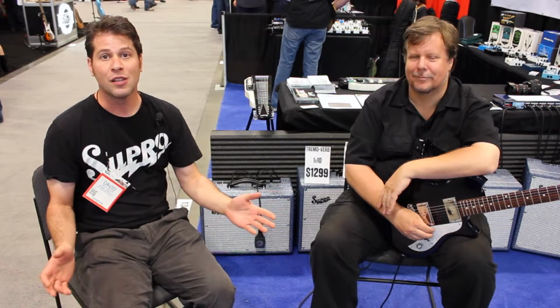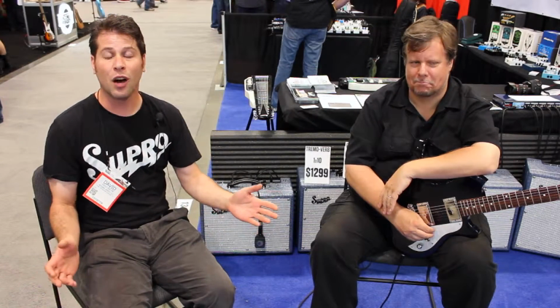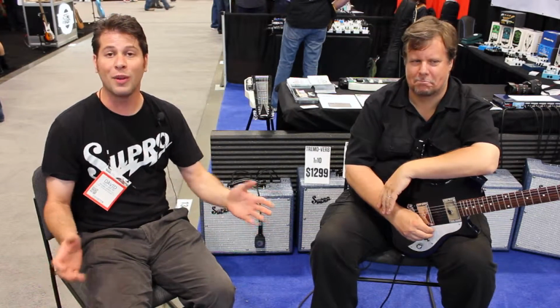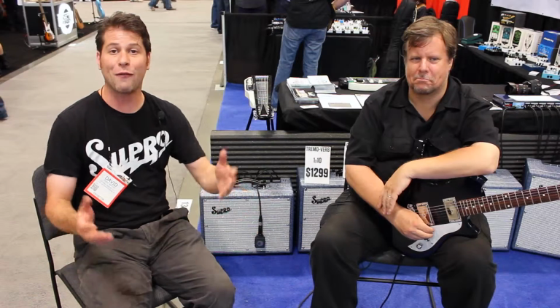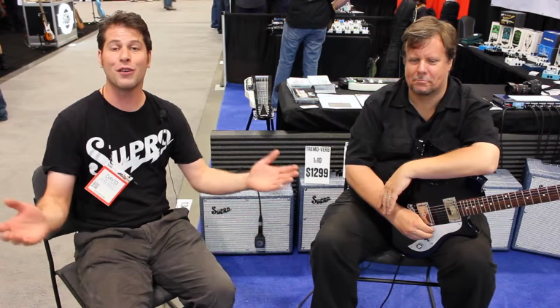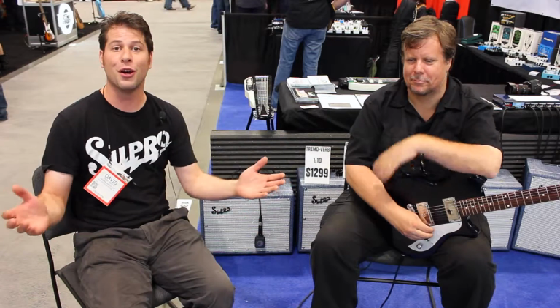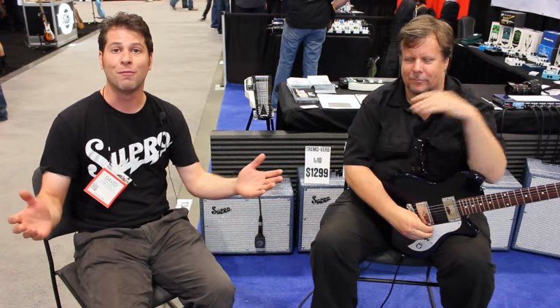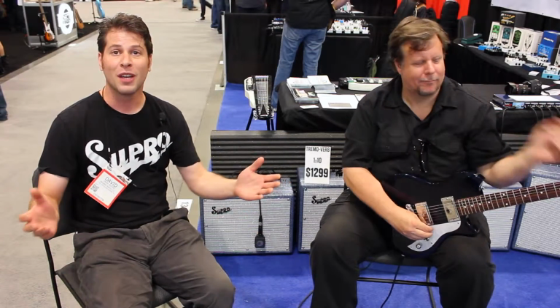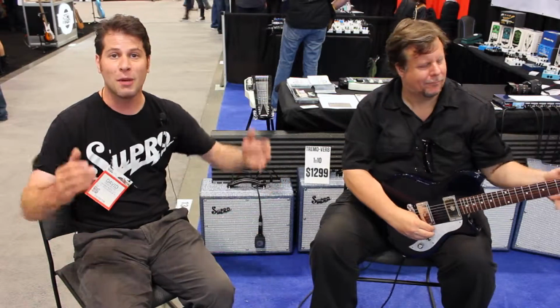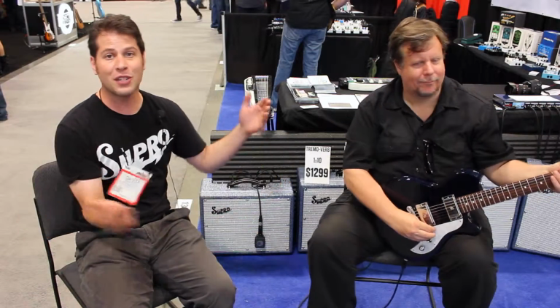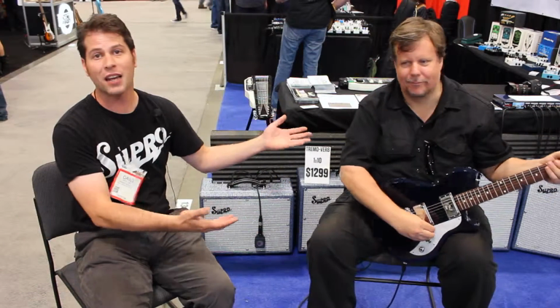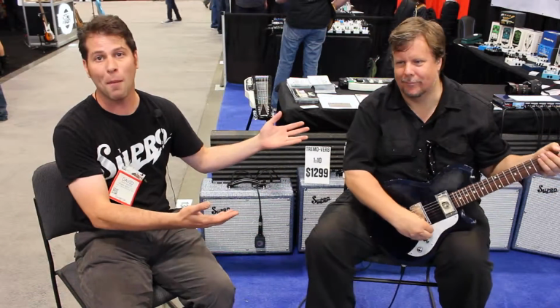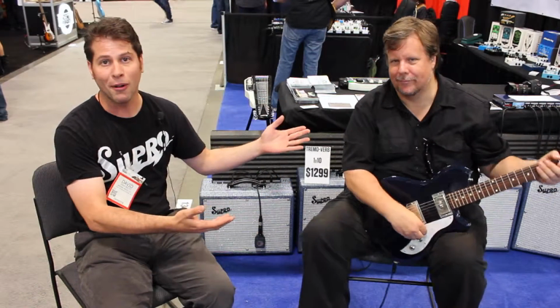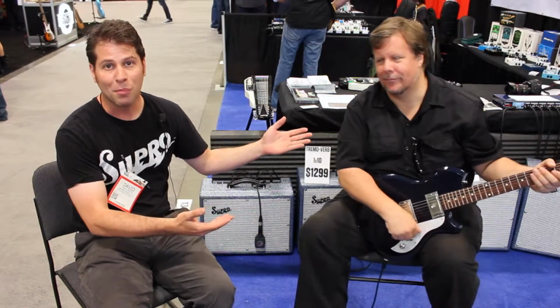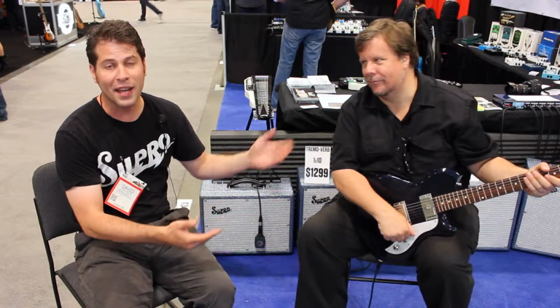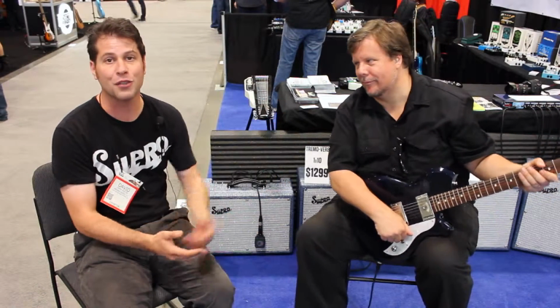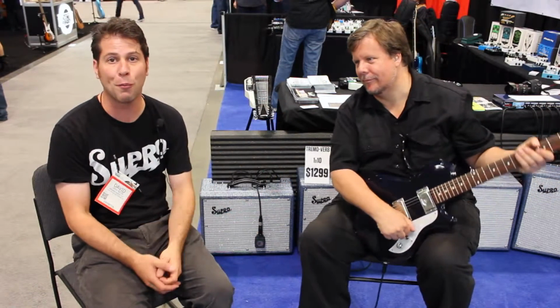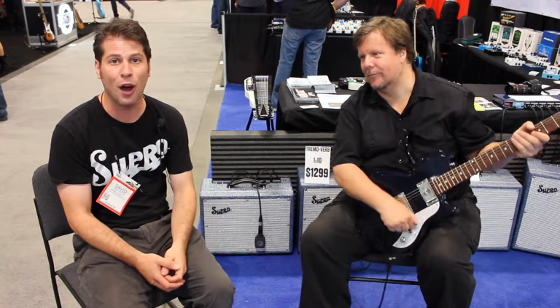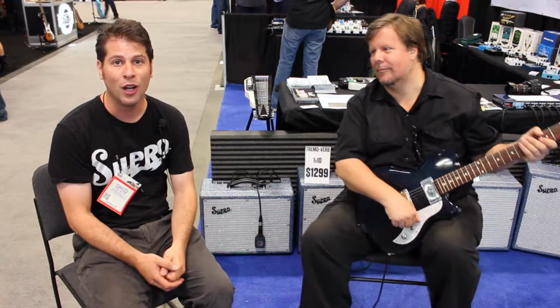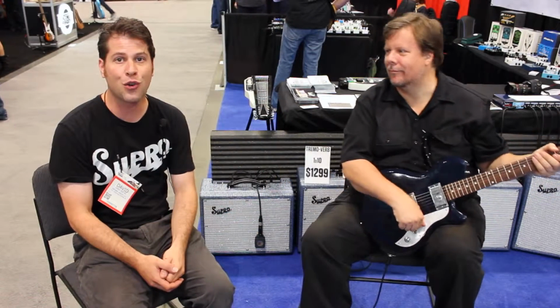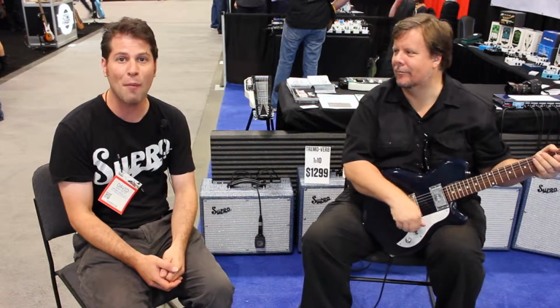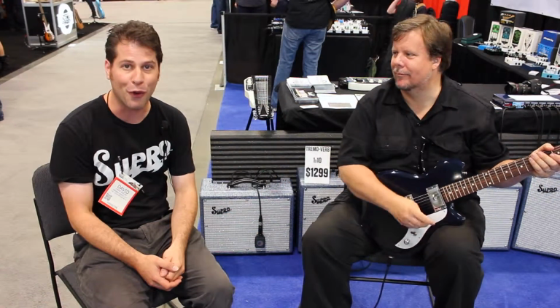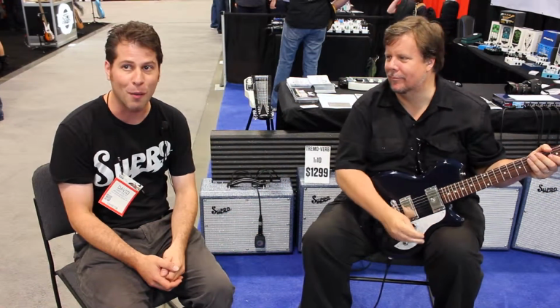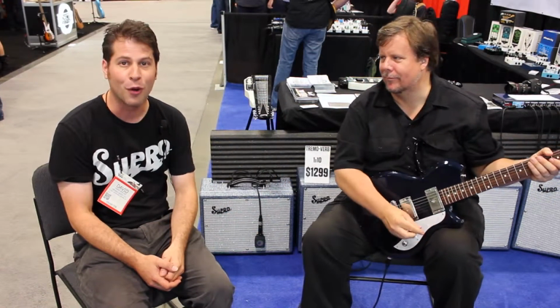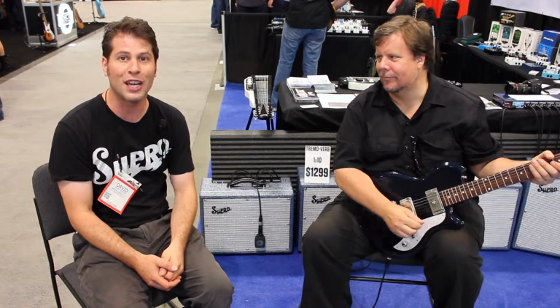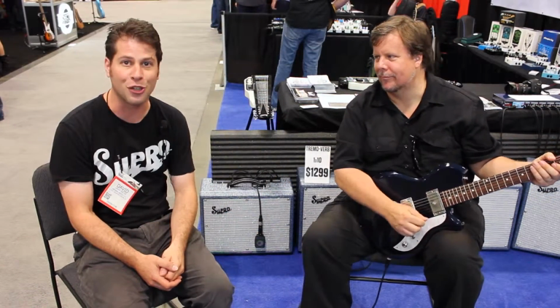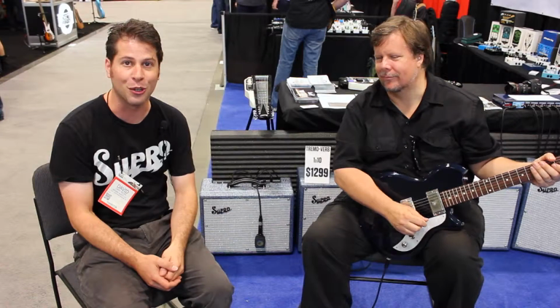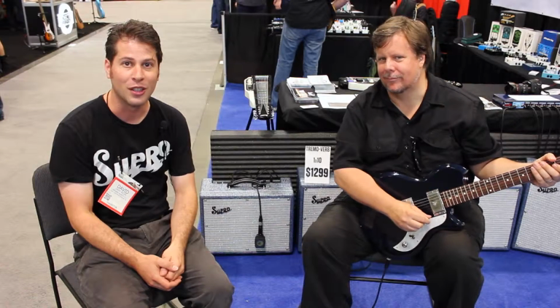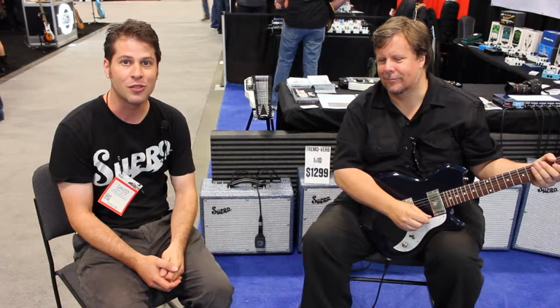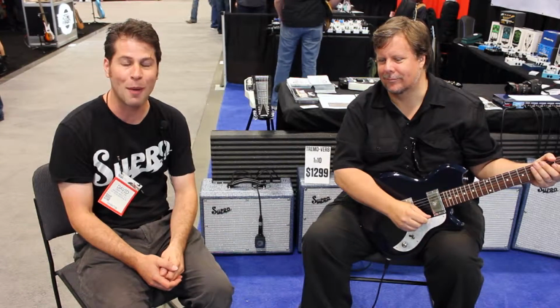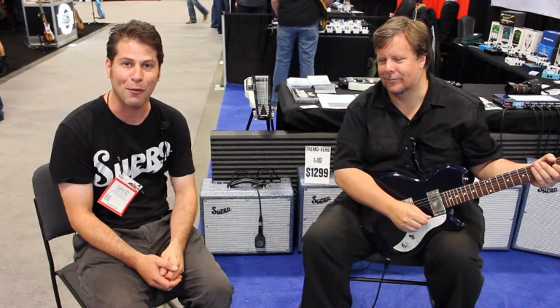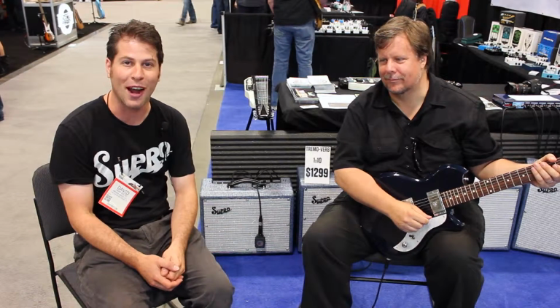So, without further ado, Mr. Teddy Kumpel playing the Supro Tremoverb reissue tube amplifier.